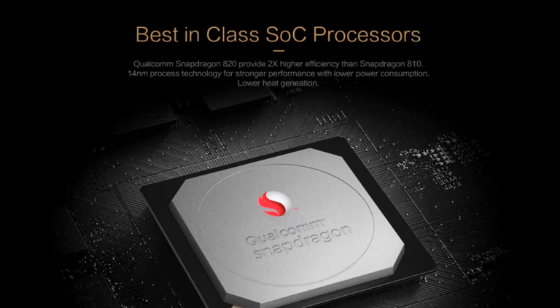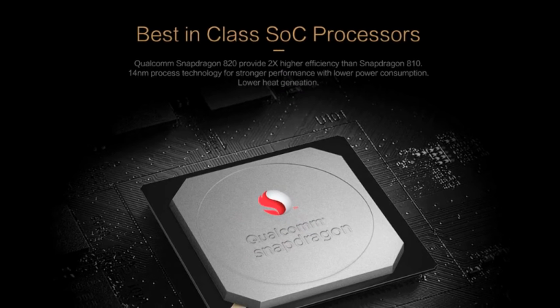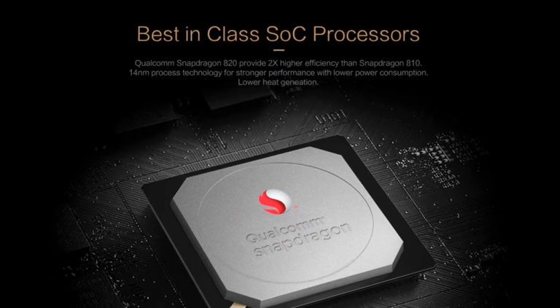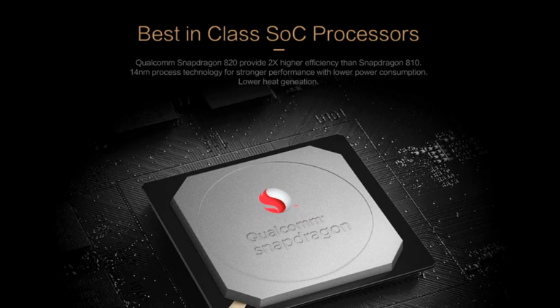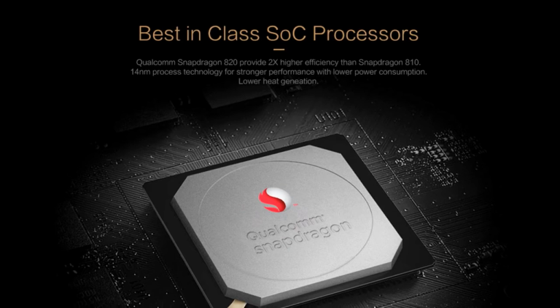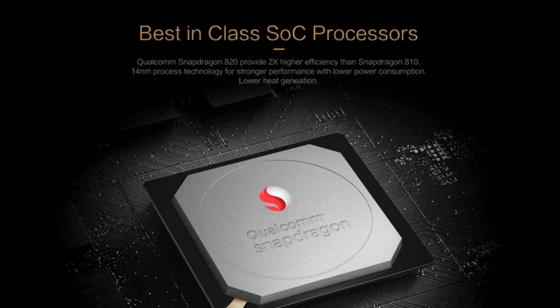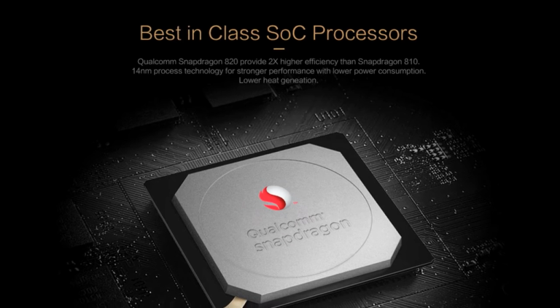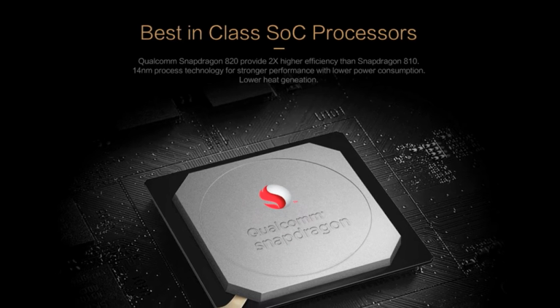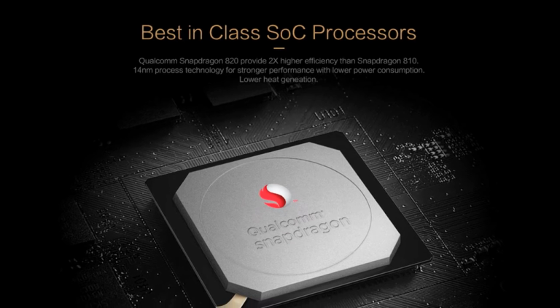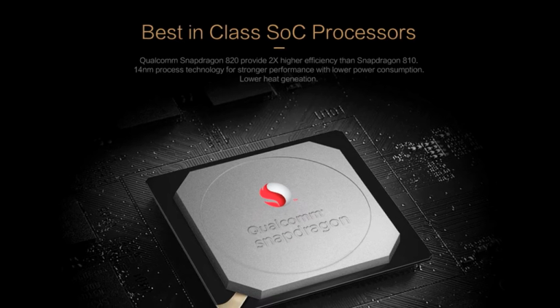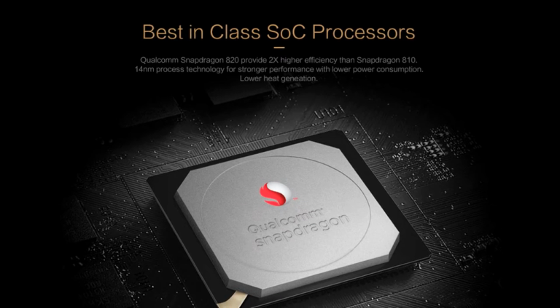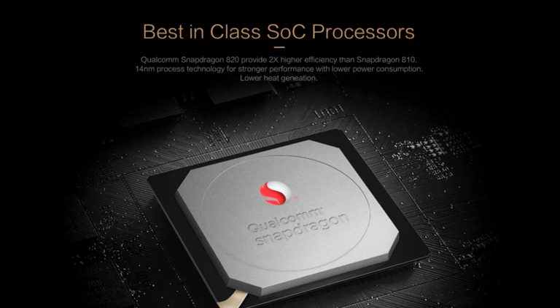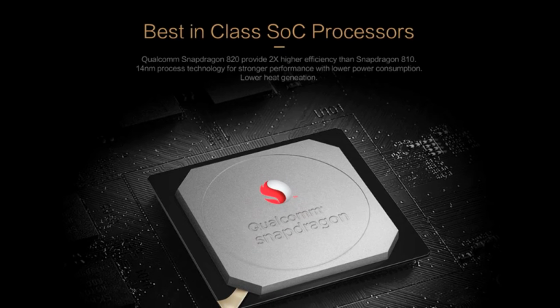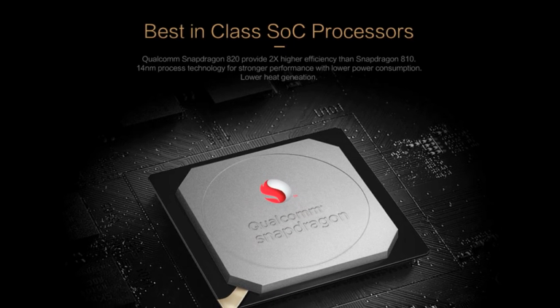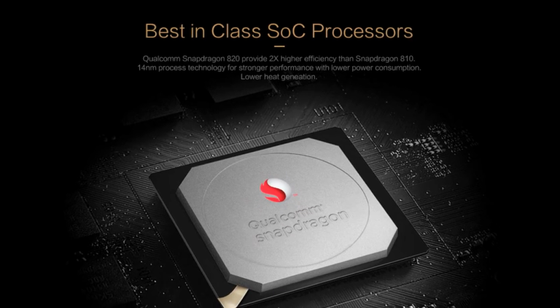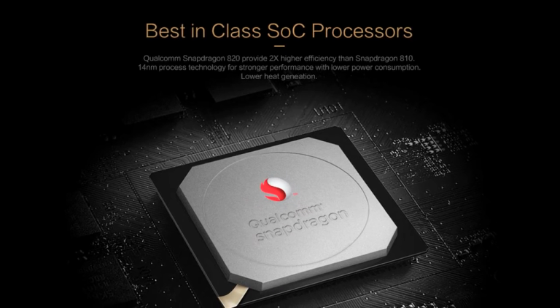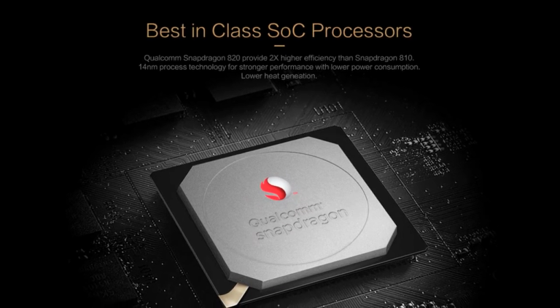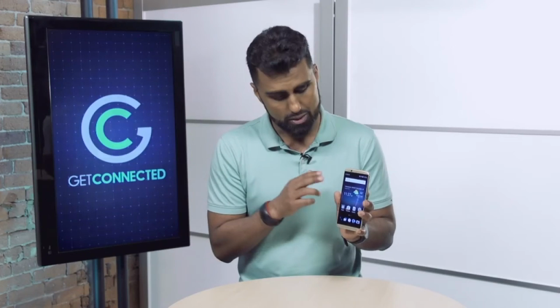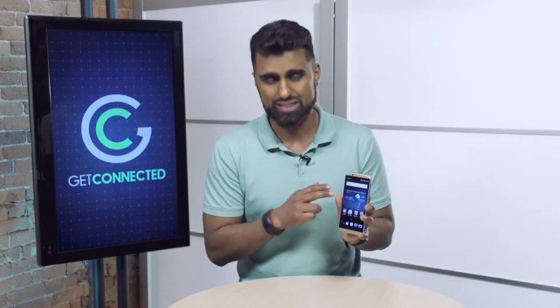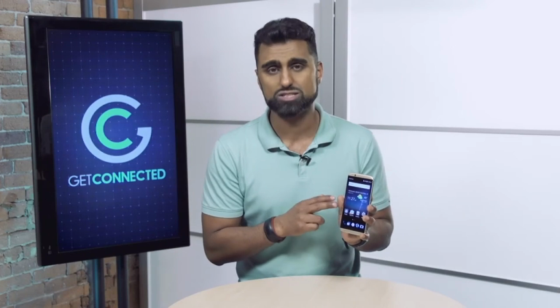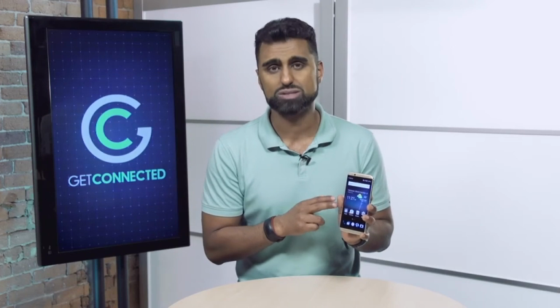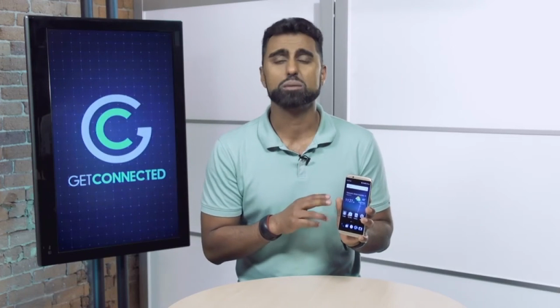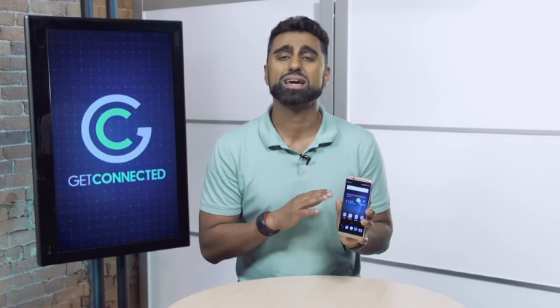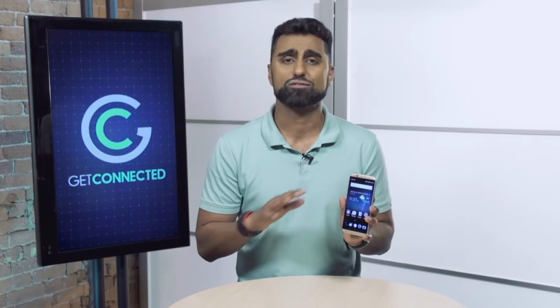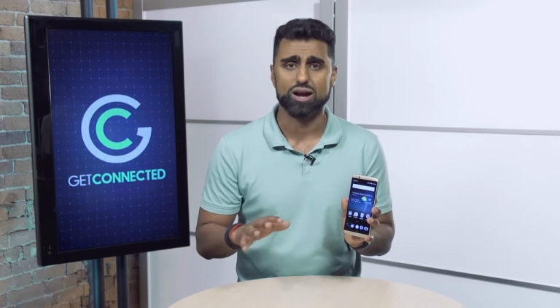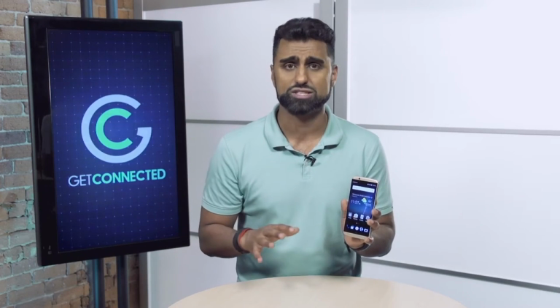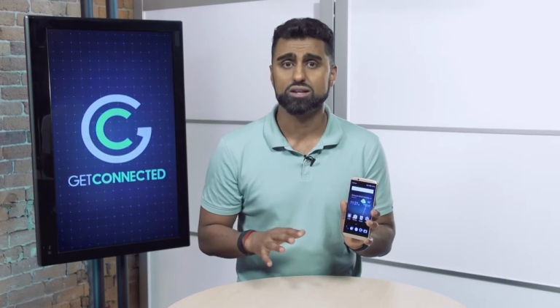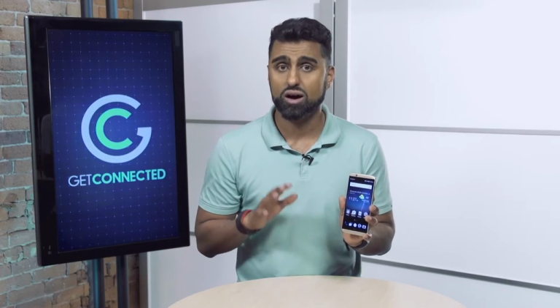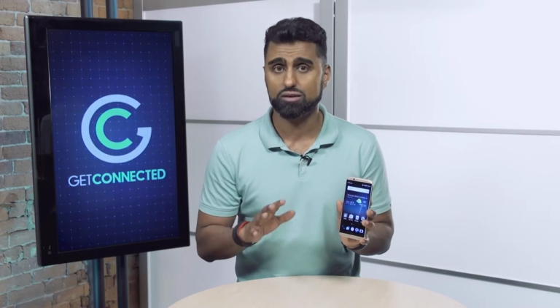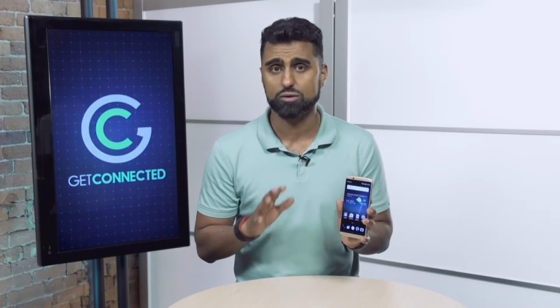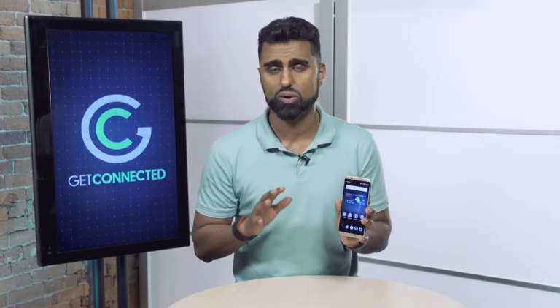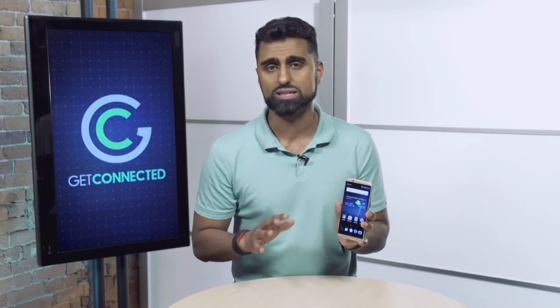Essentially the same specs you would see in the premium phones, but this one's coming at a fraction of the price.